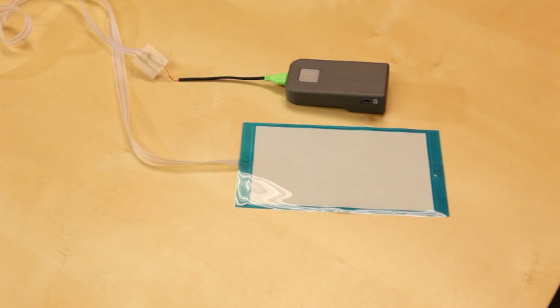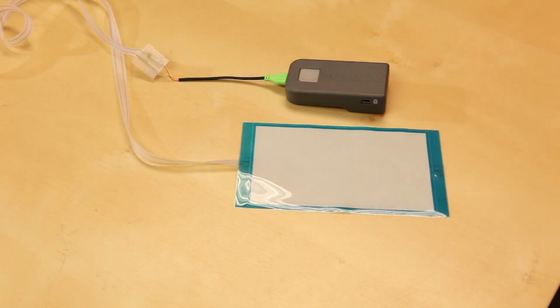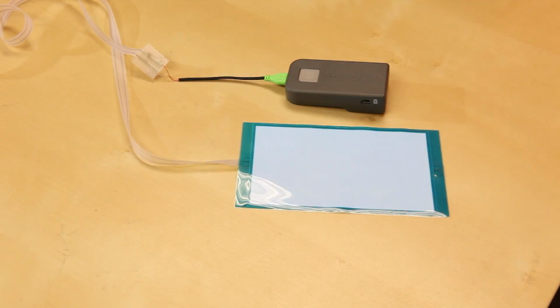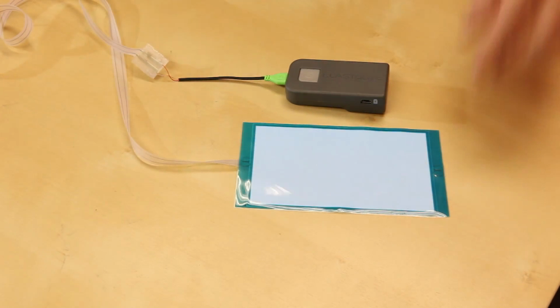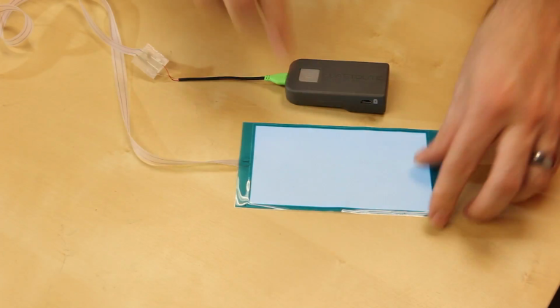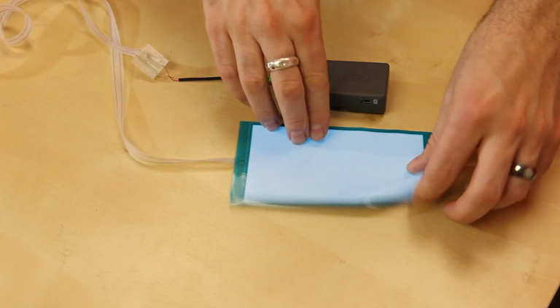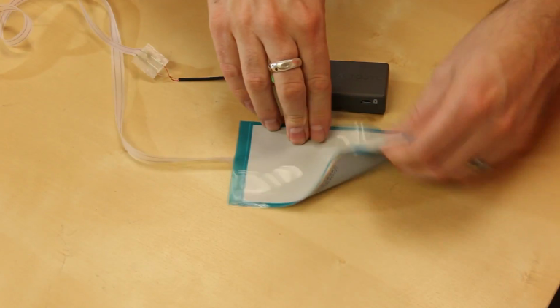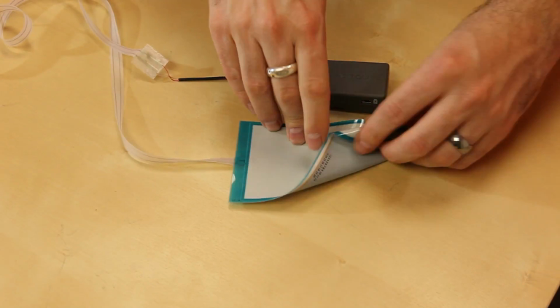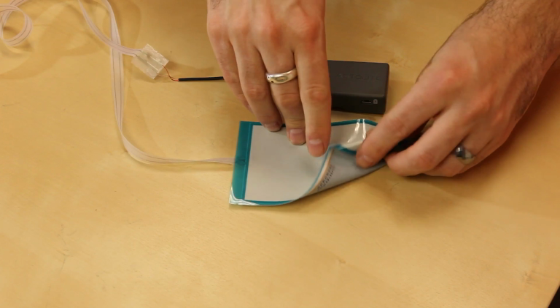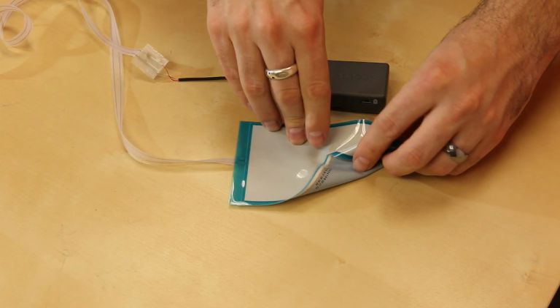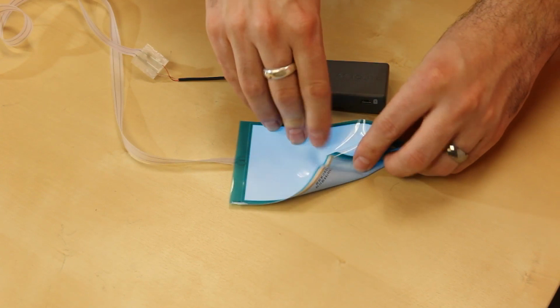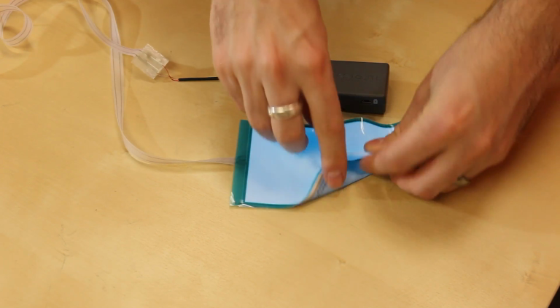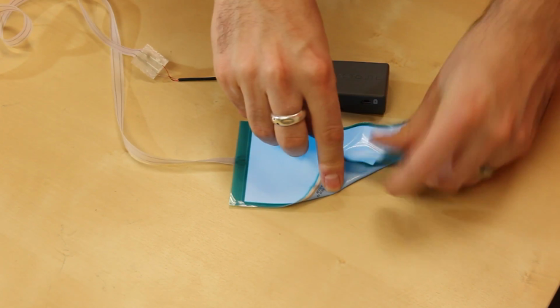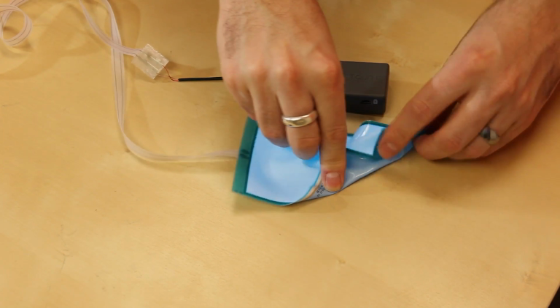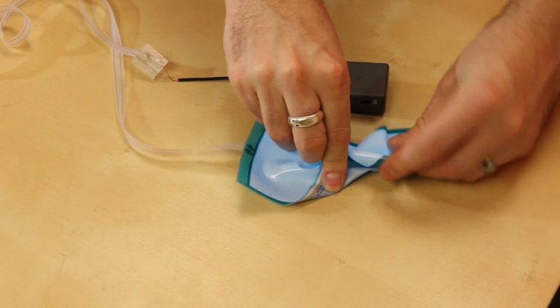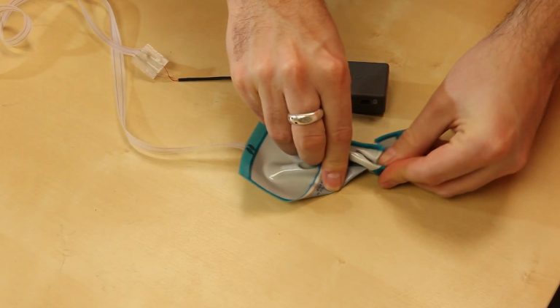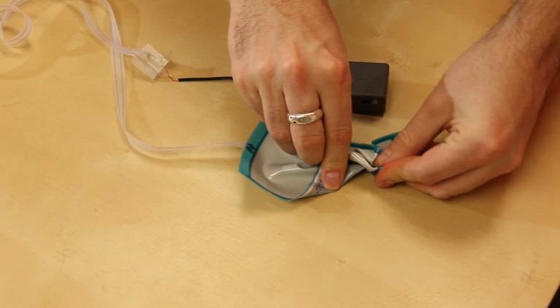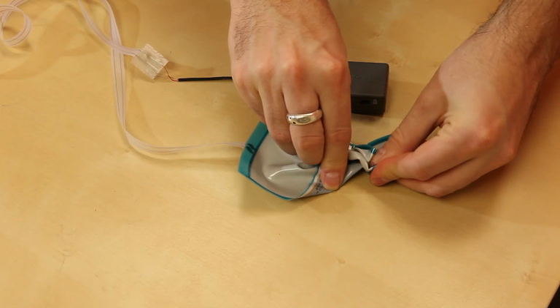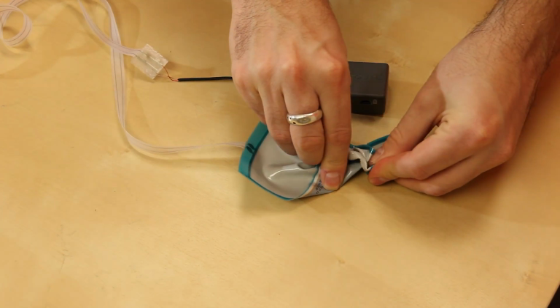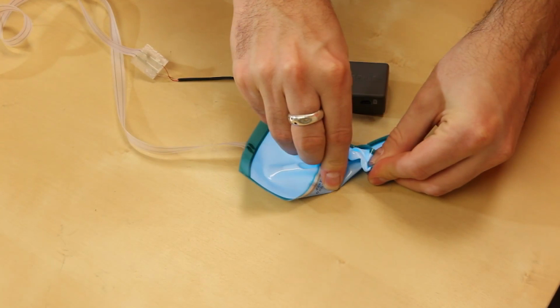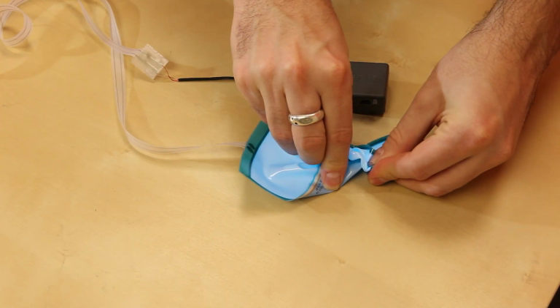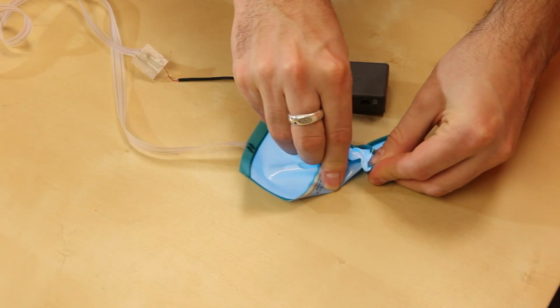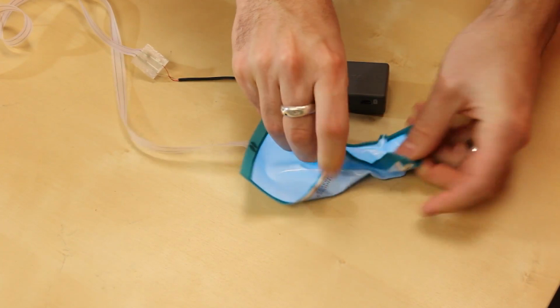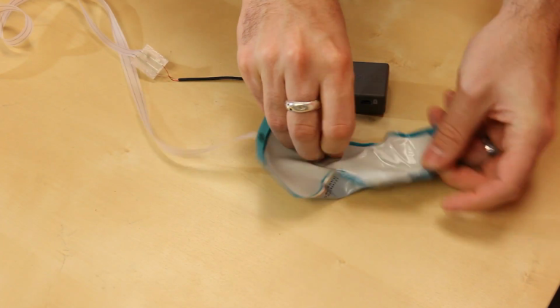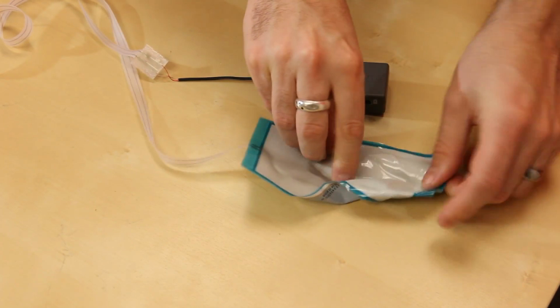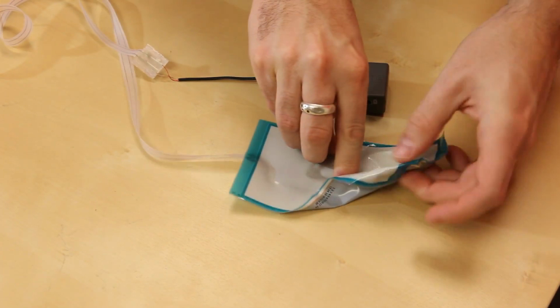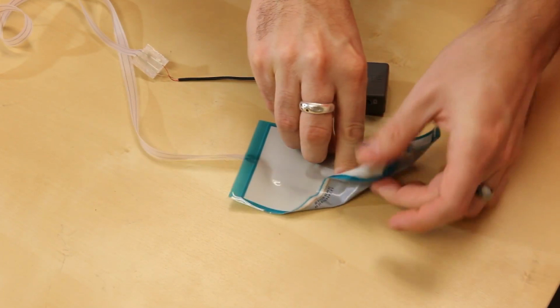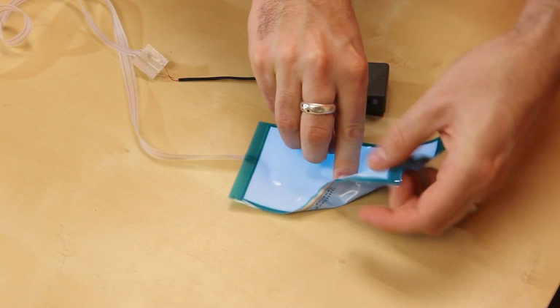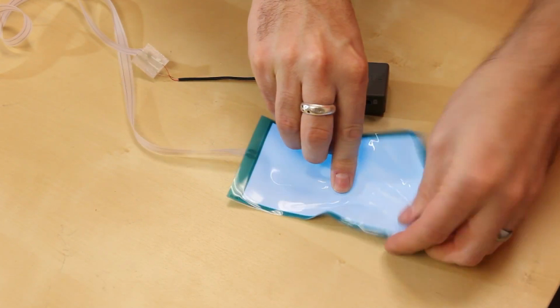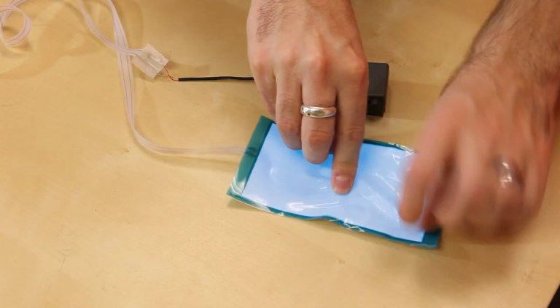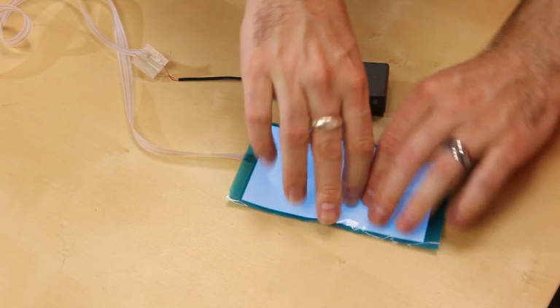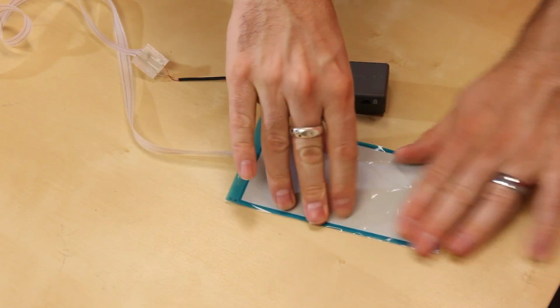But it is fully flexible — you can crinkle it and do all sorts of cool stuff with it.